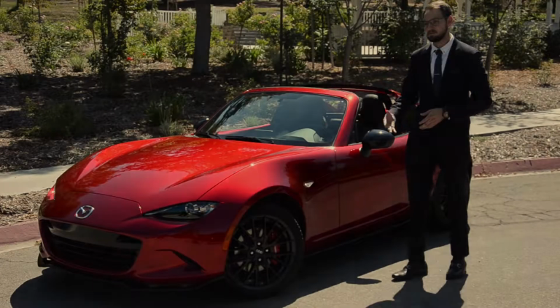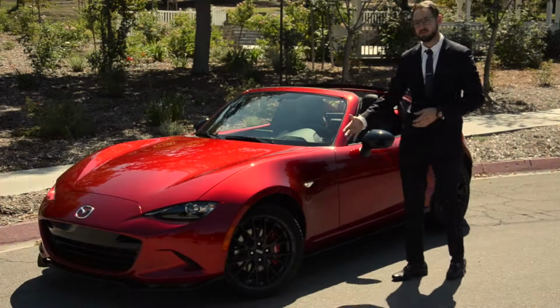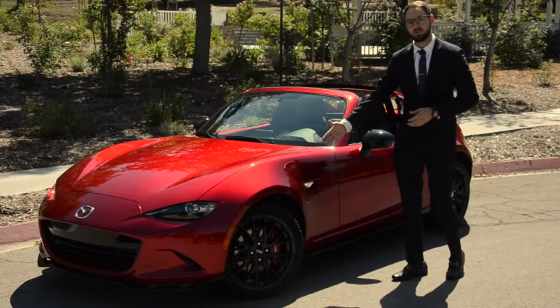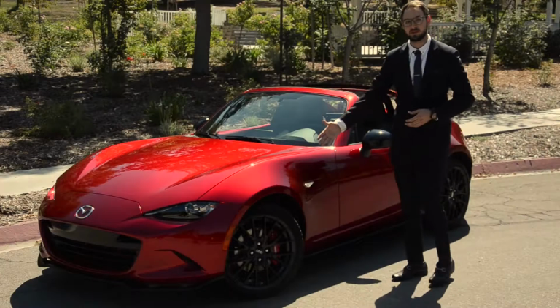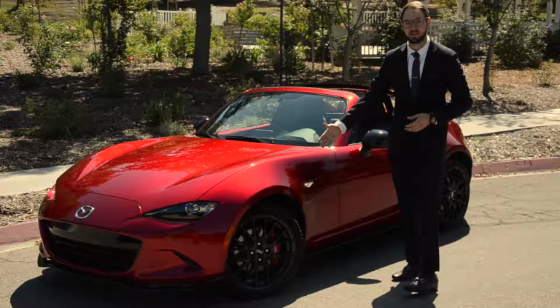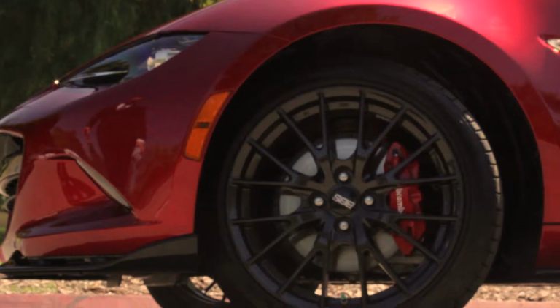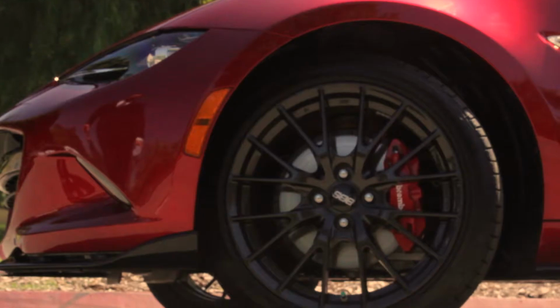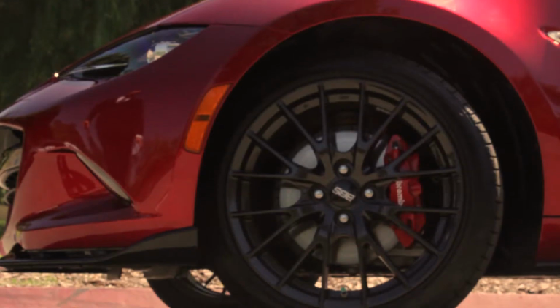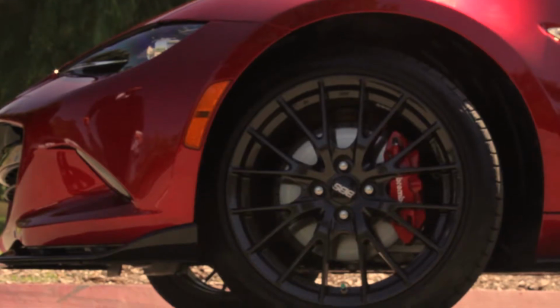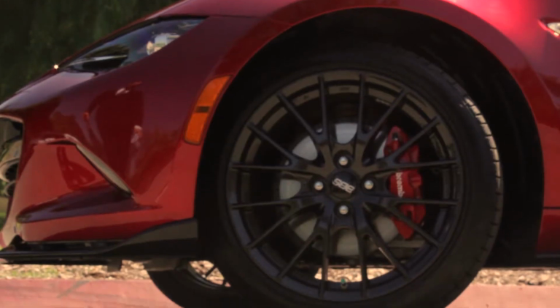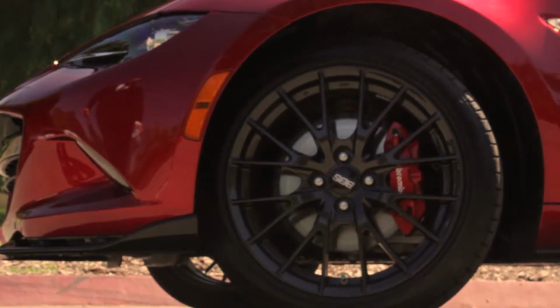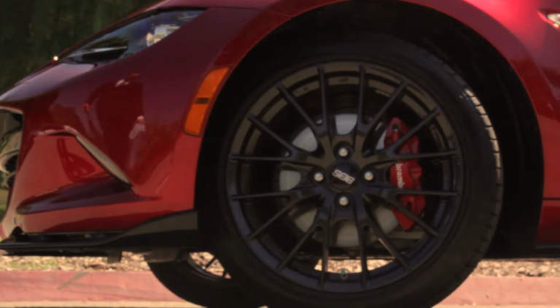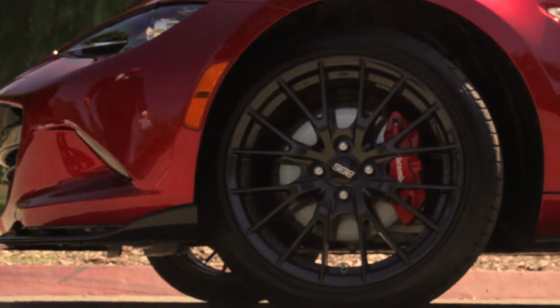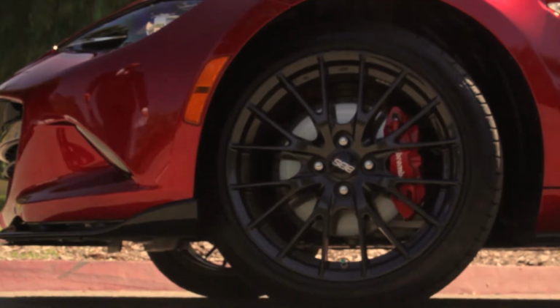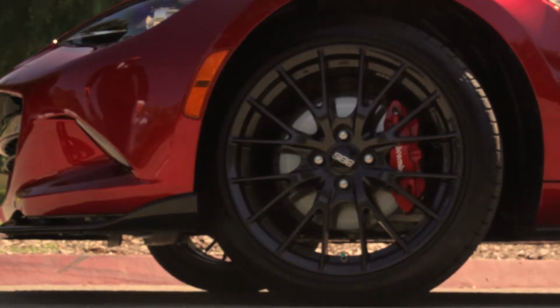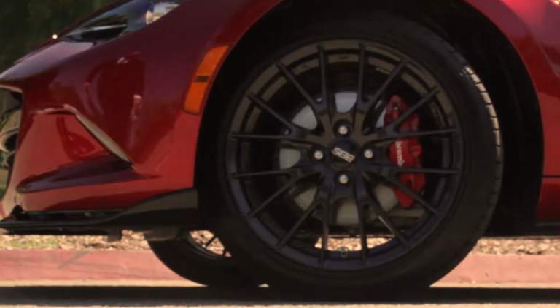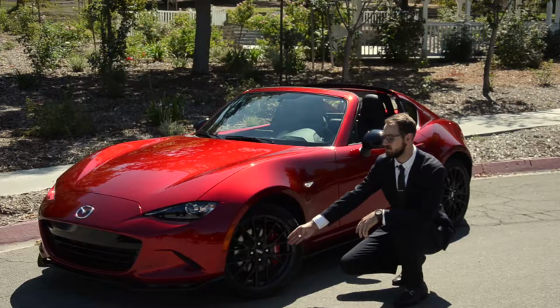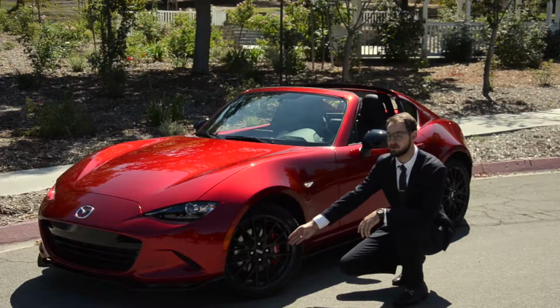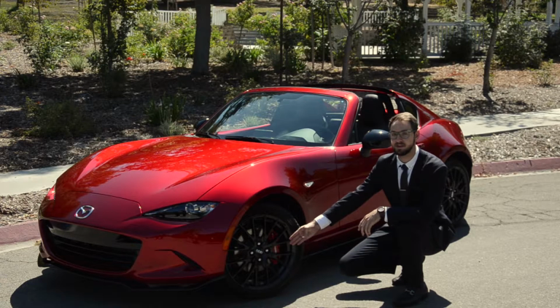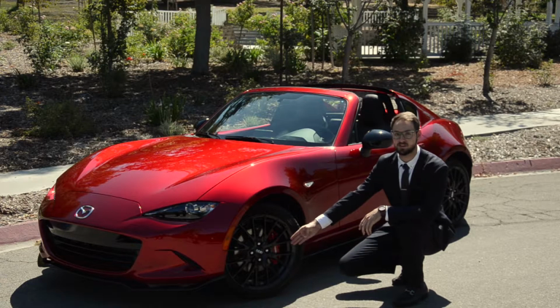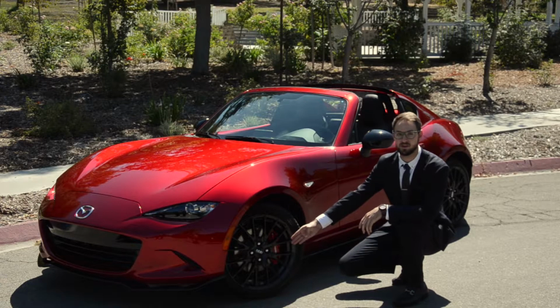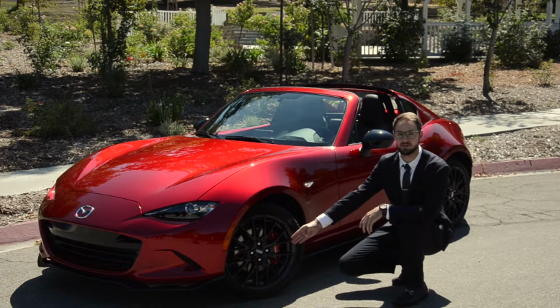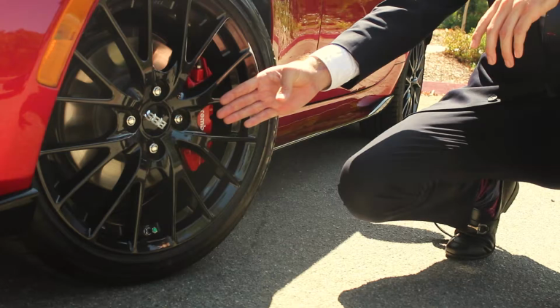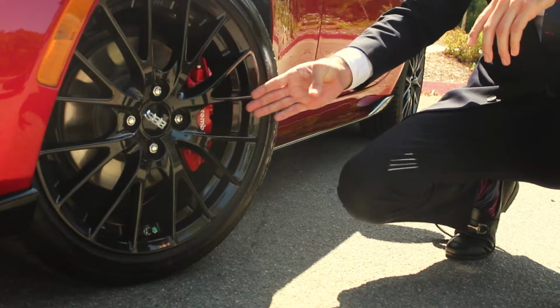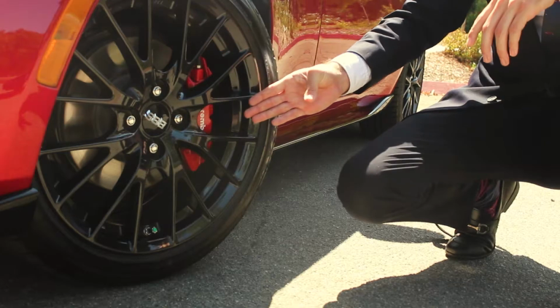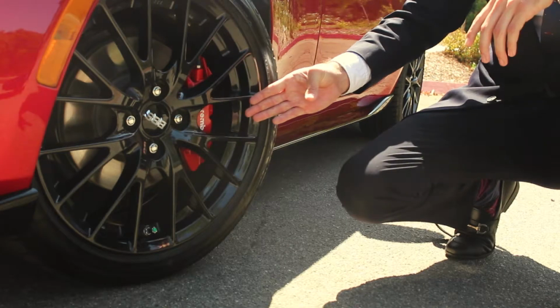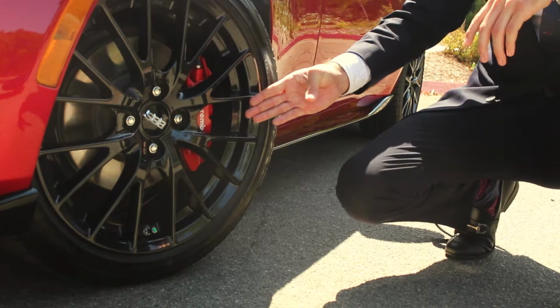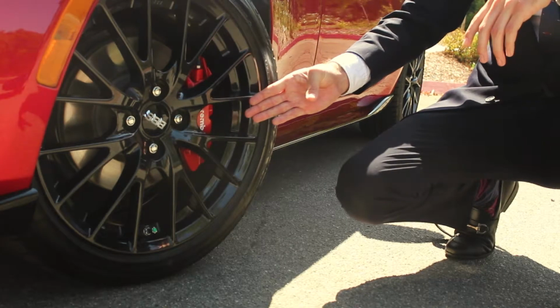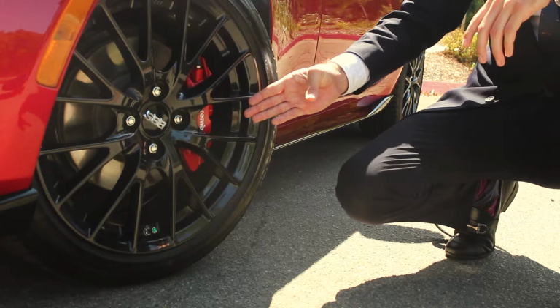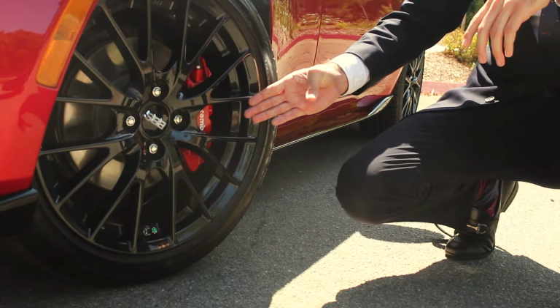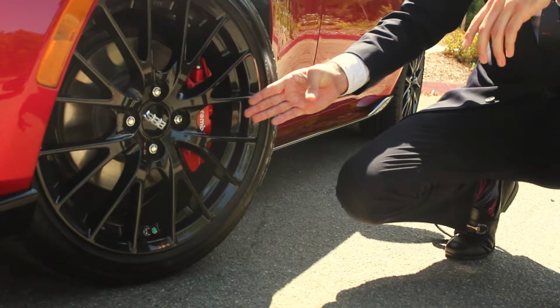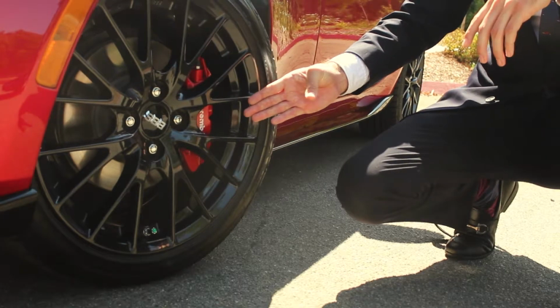This specific one is going to have your BBS and Brembo package. So you have the BBS wheels as well as your Brembo front calipers.